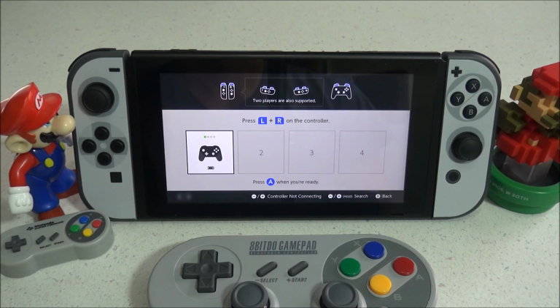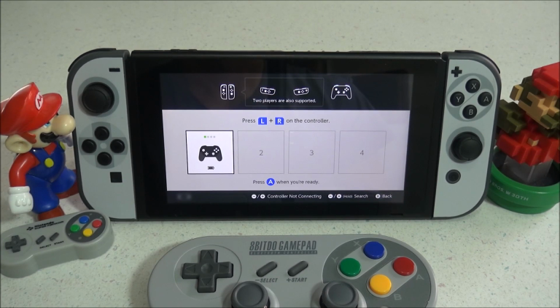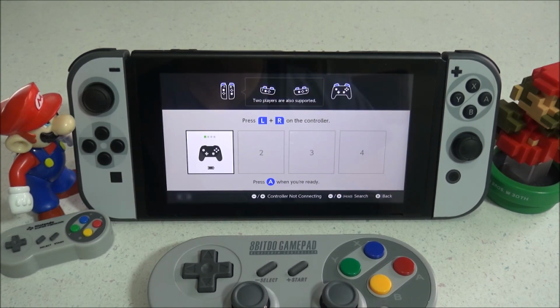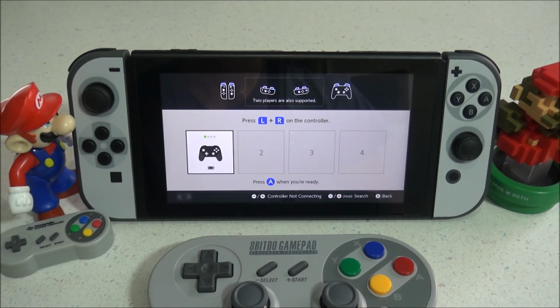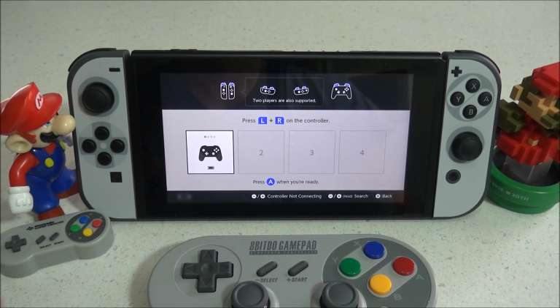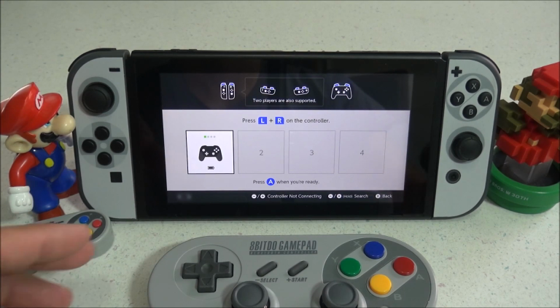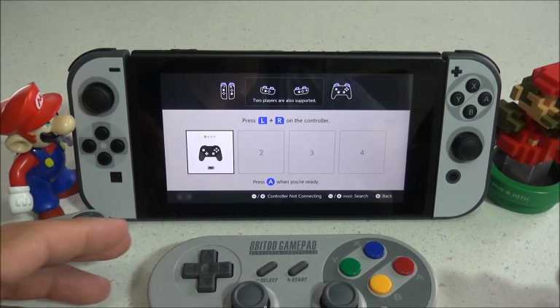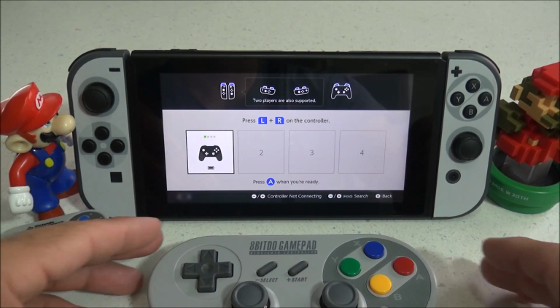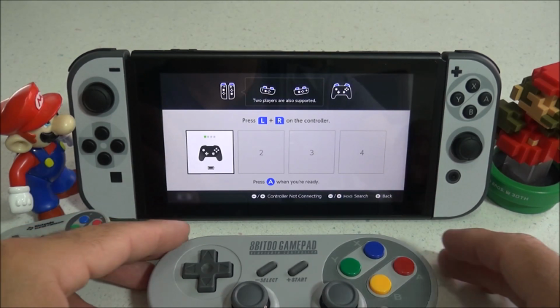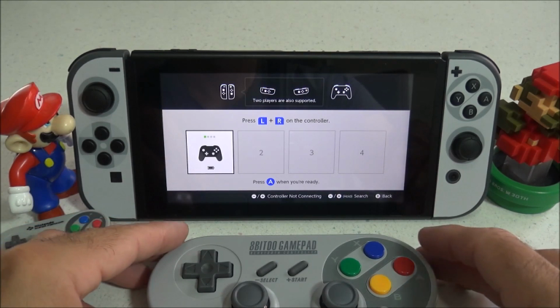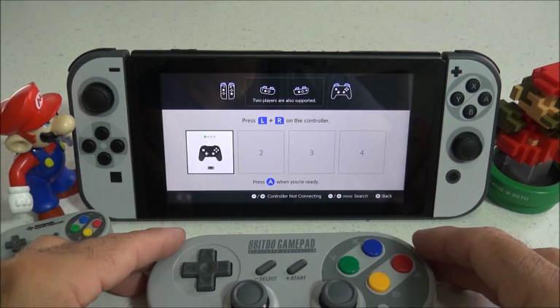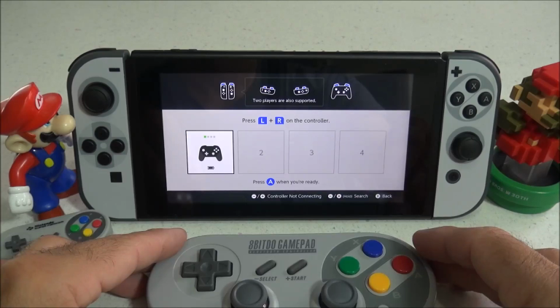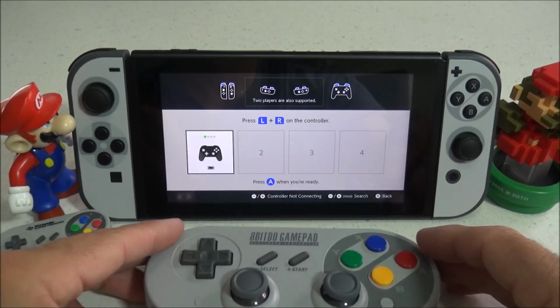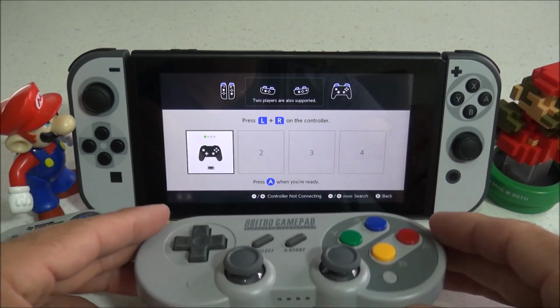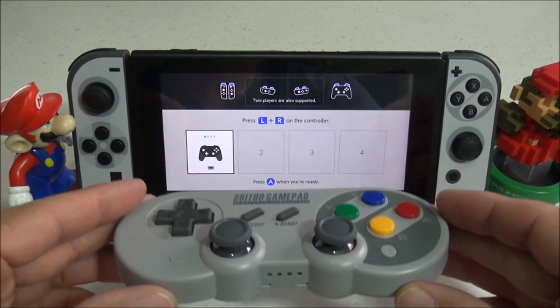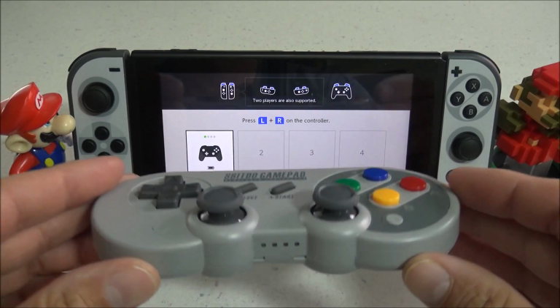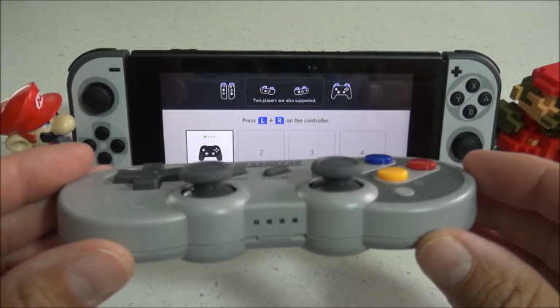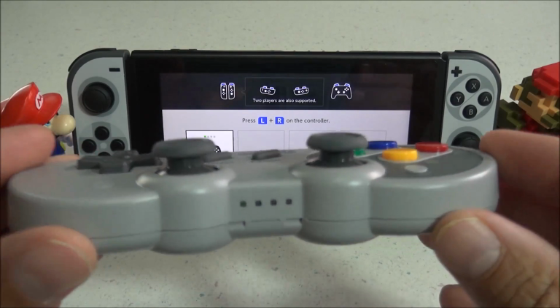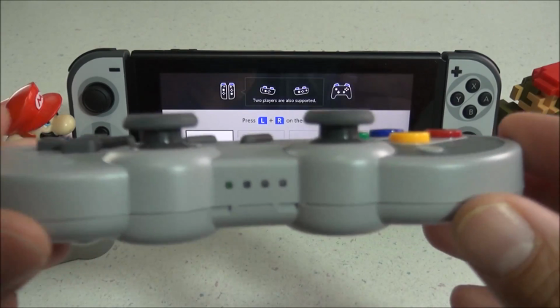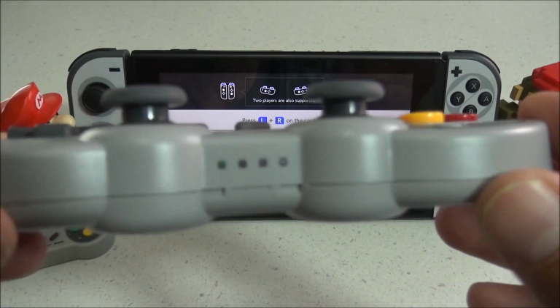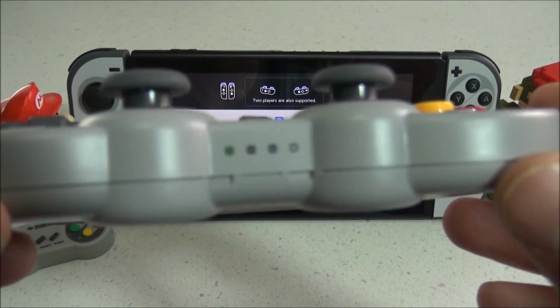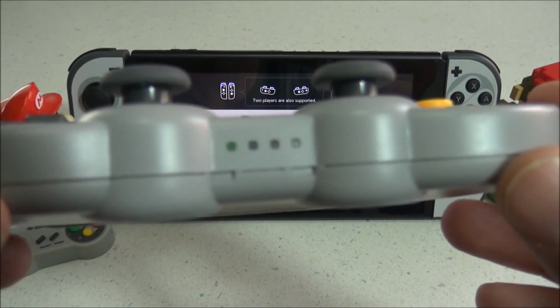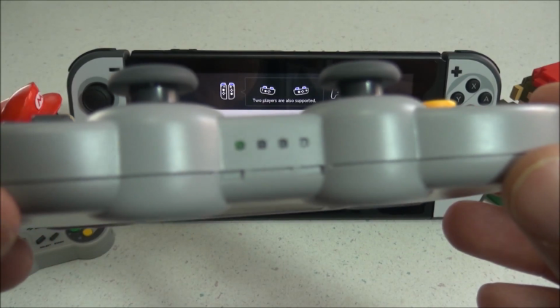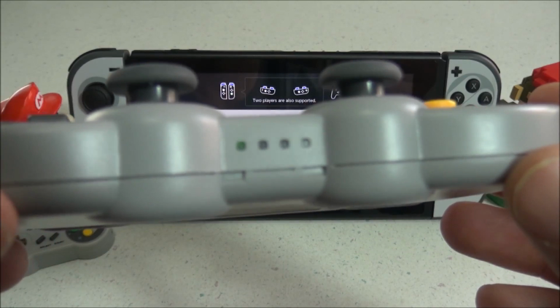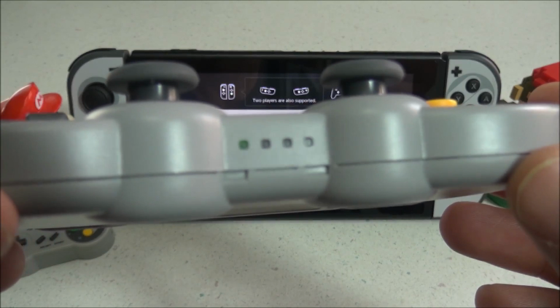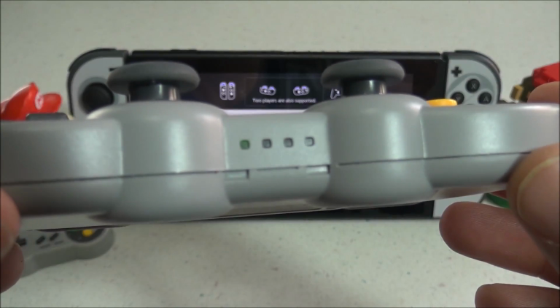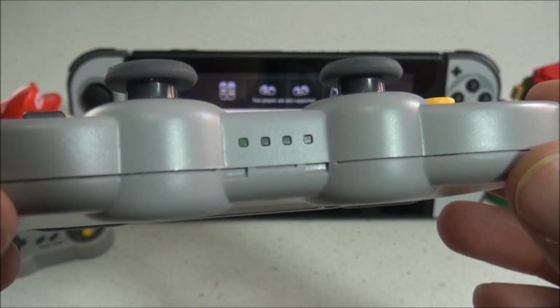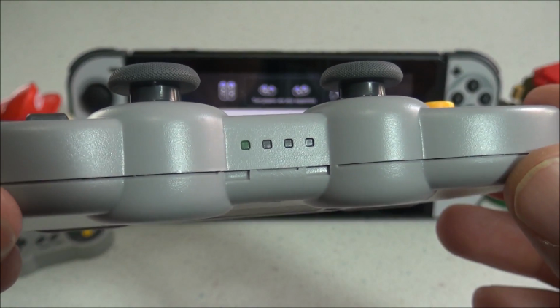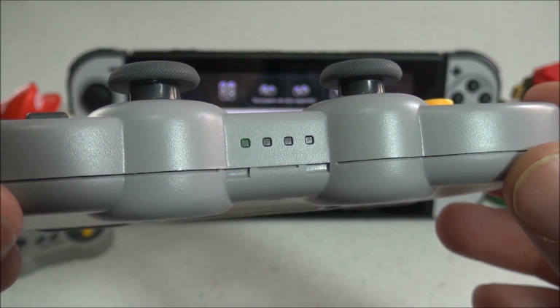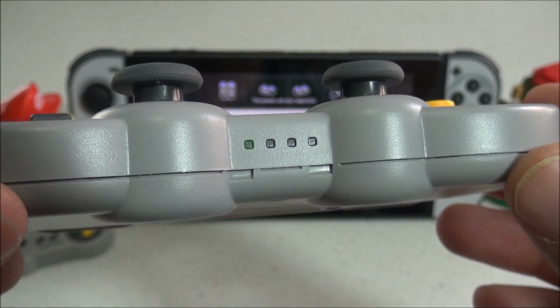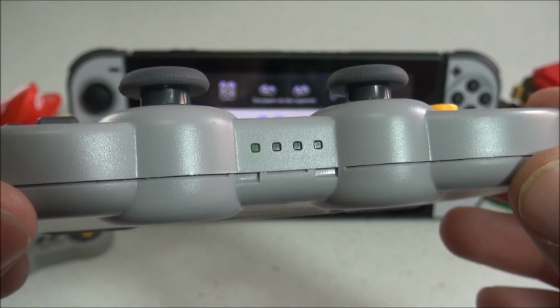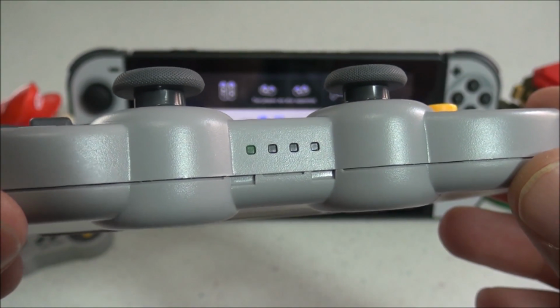And there we go — the controller is now paired. There should be a solid LED light on the bottom of the controller indicating that it is paired.